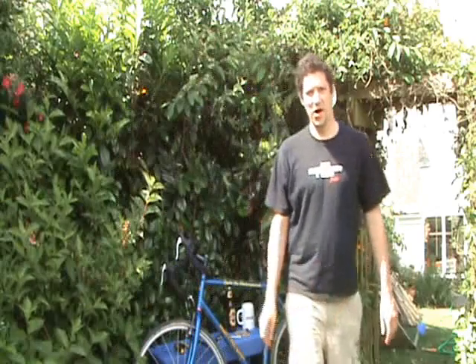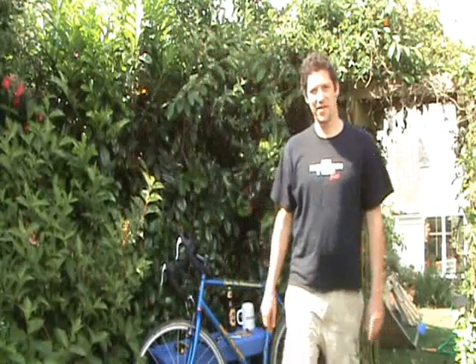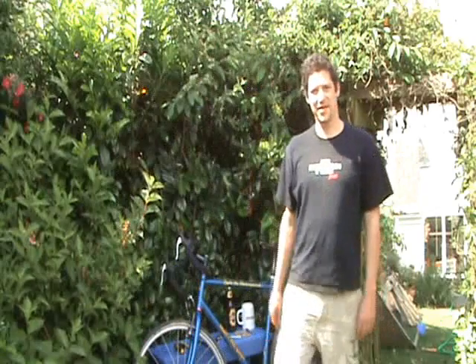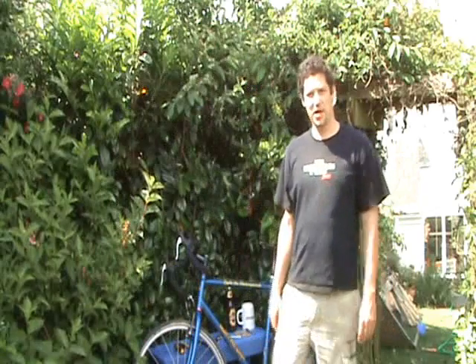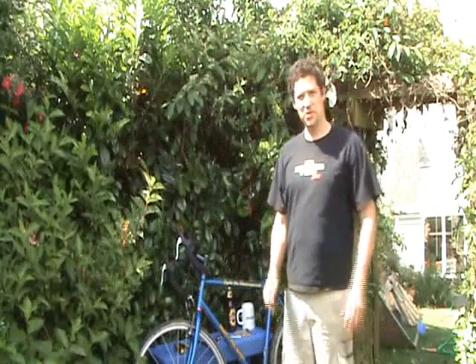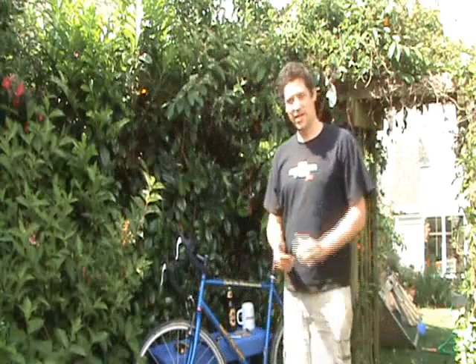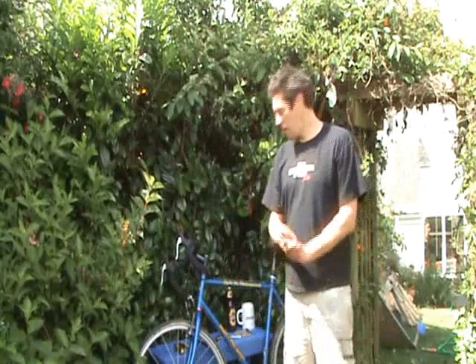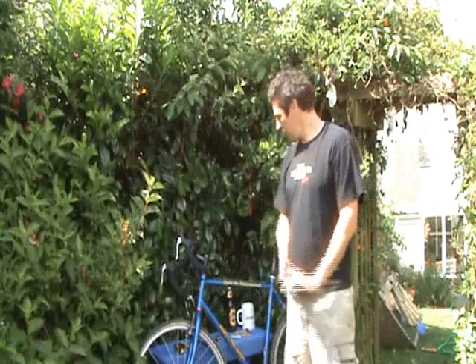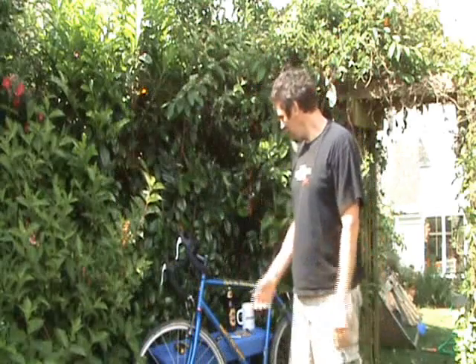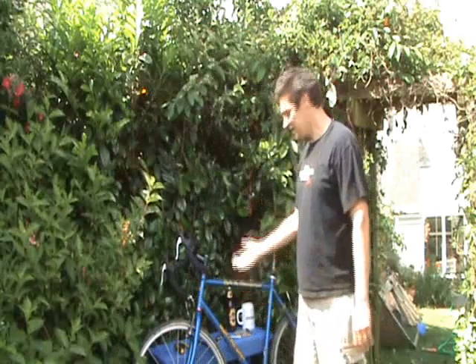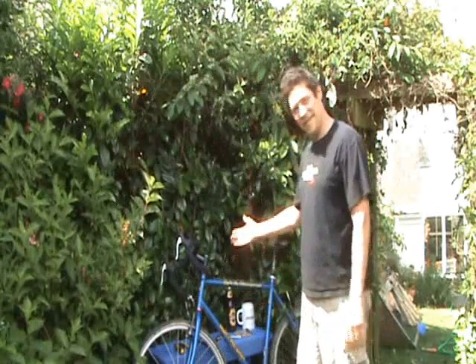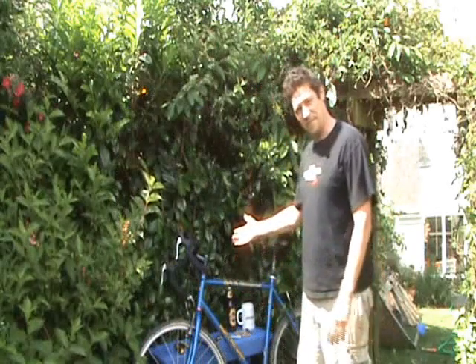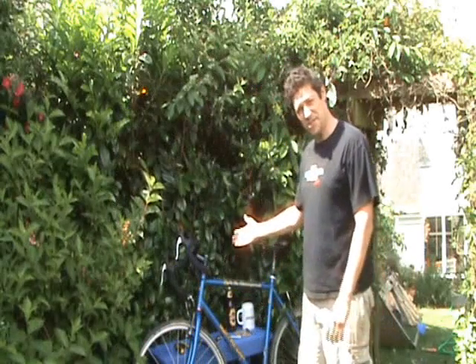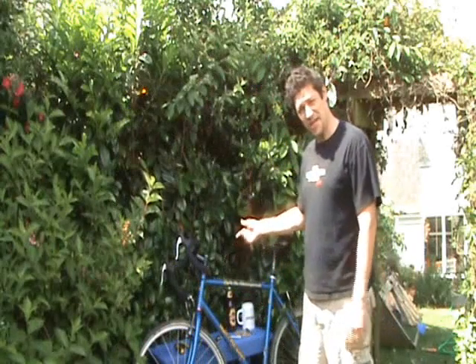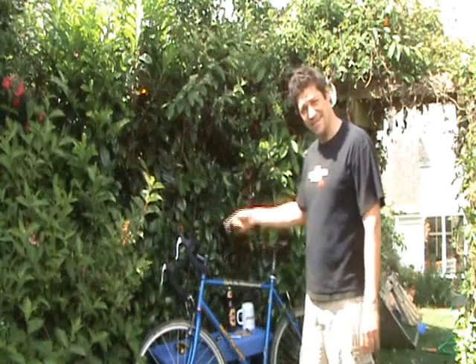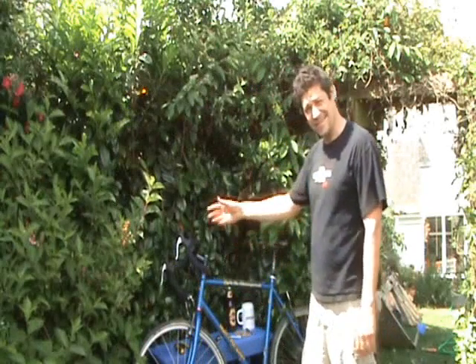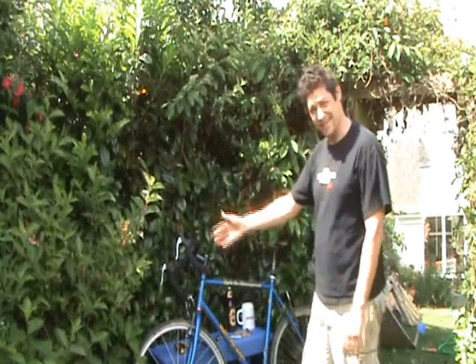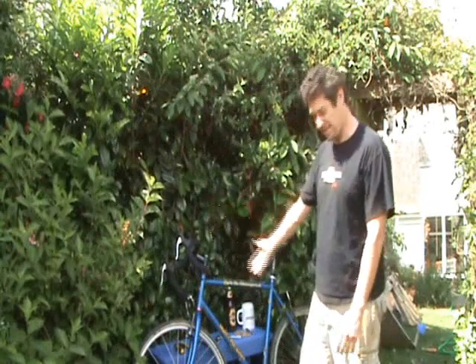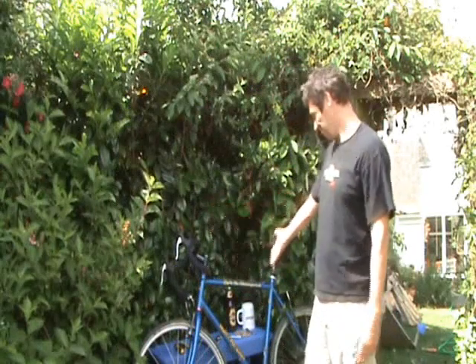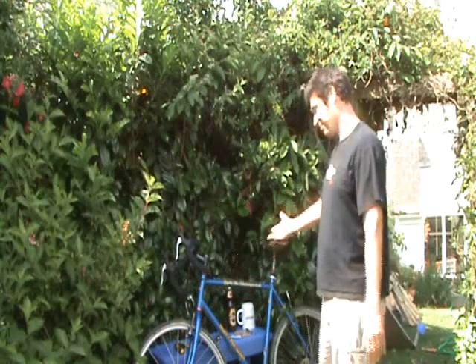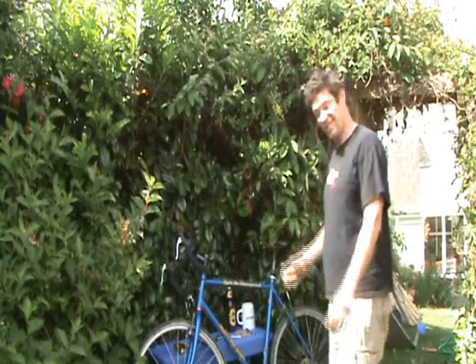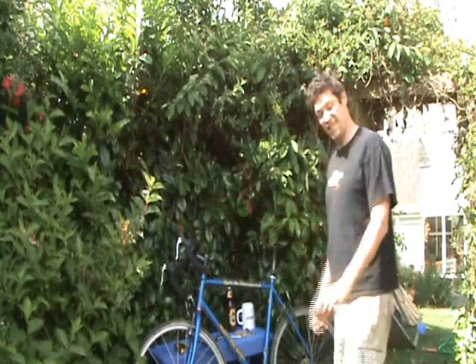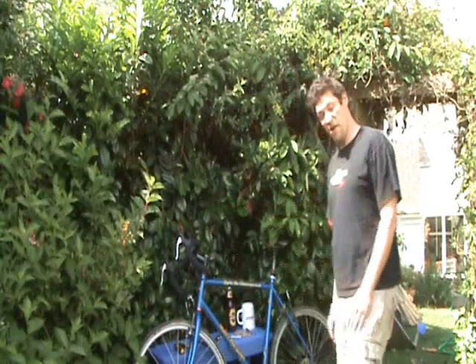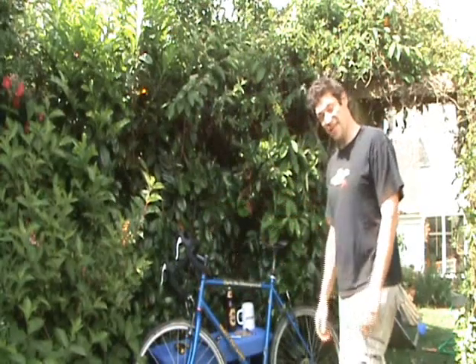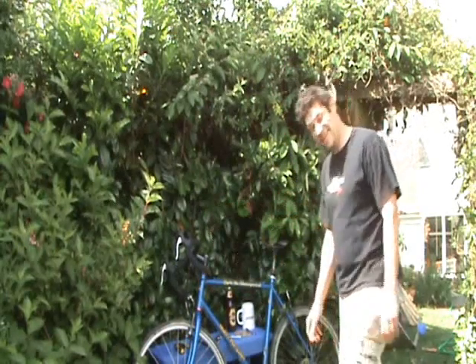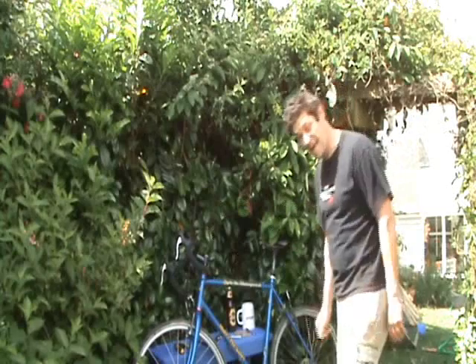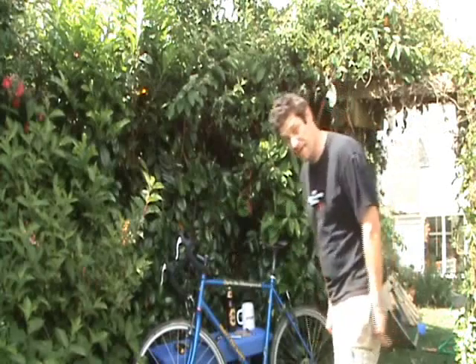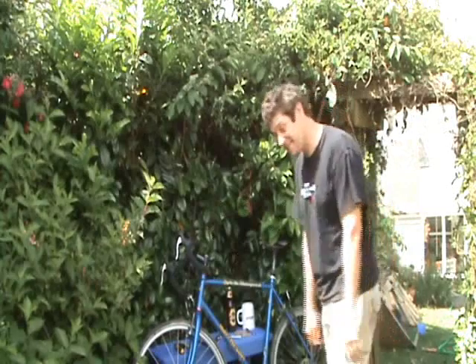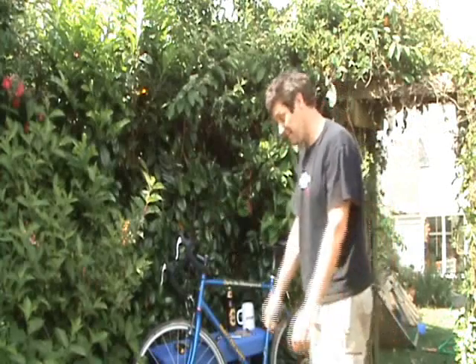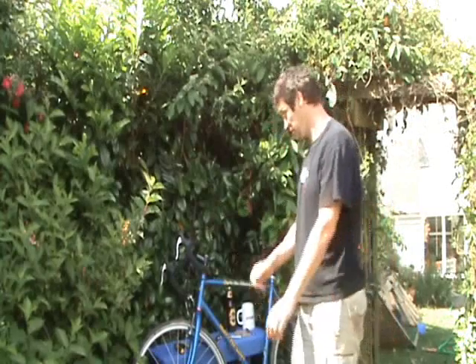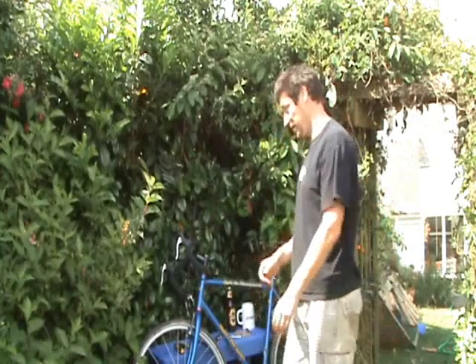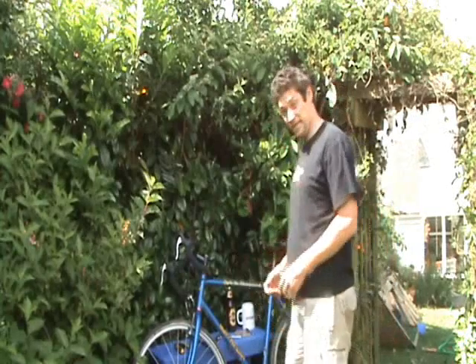Hi there, I'm Charlie, your bike monger. Today I'm going to show you how to take a geared bike and make it single speed.